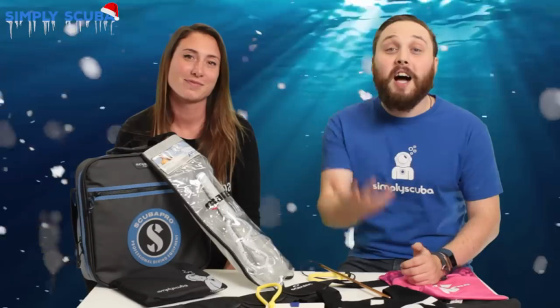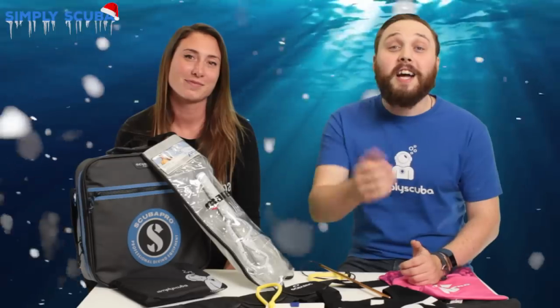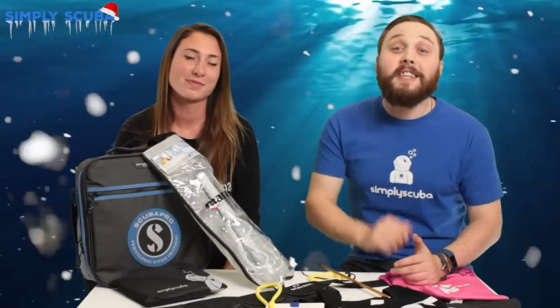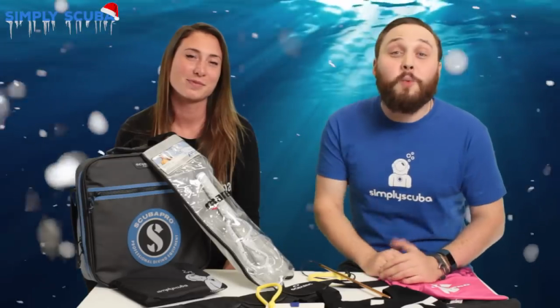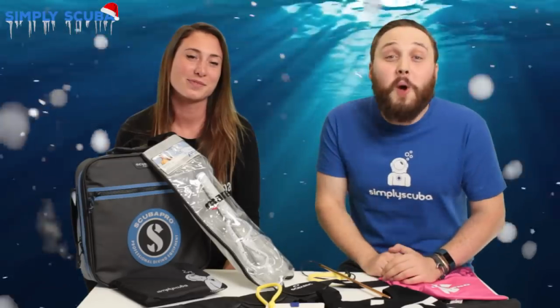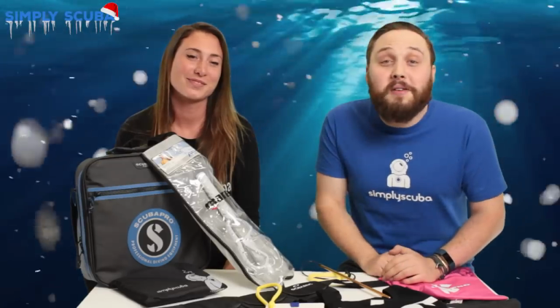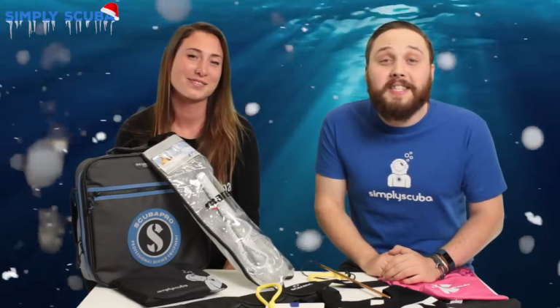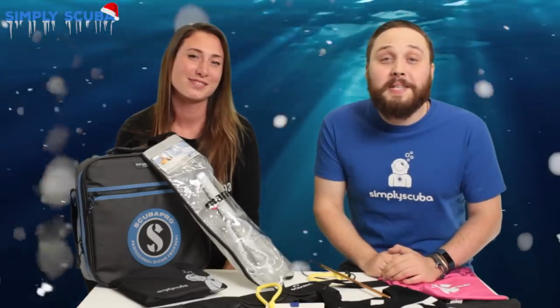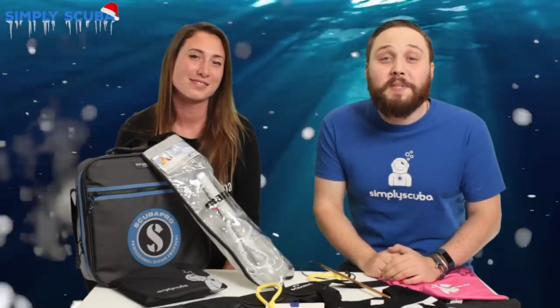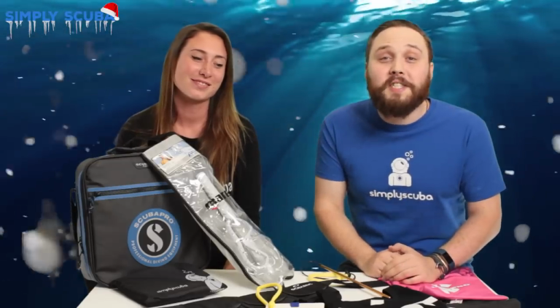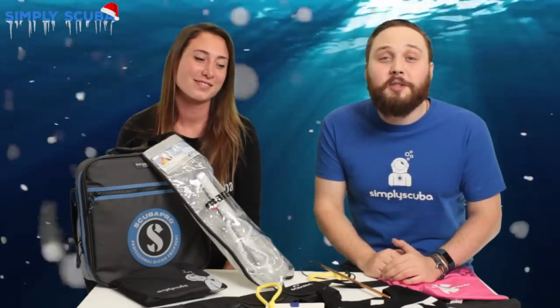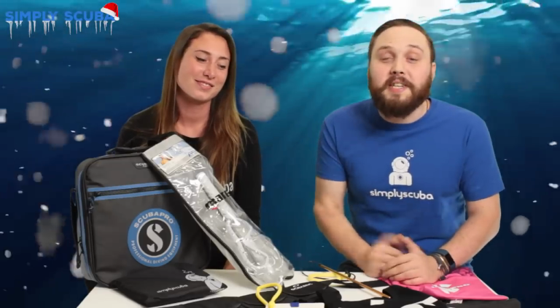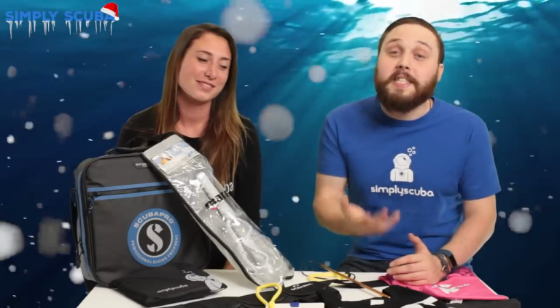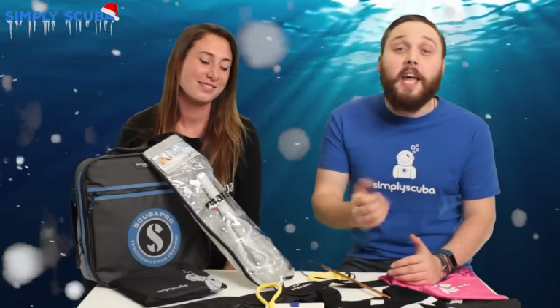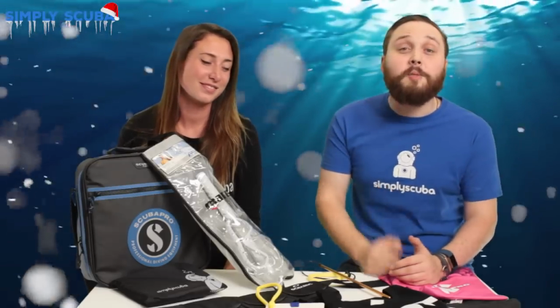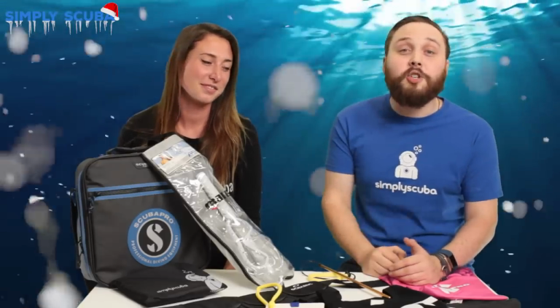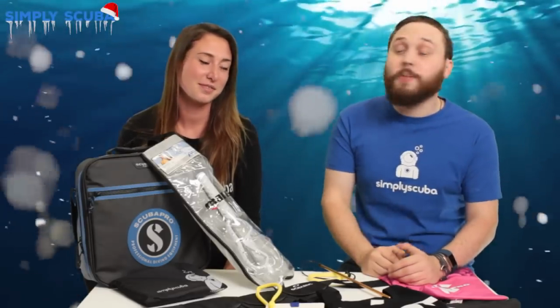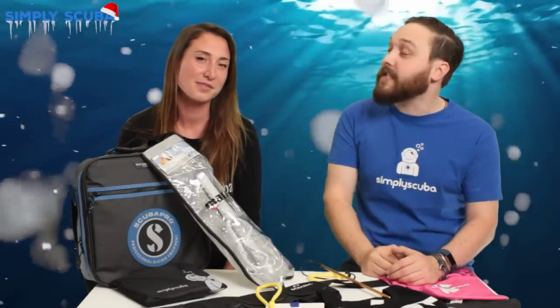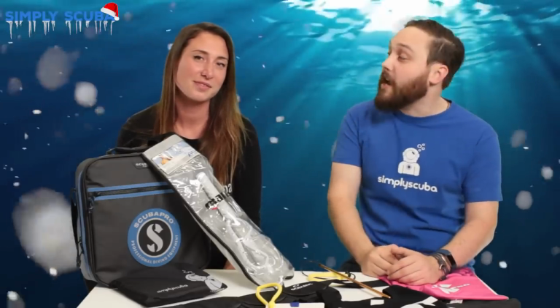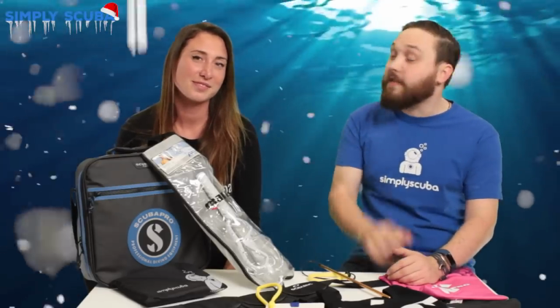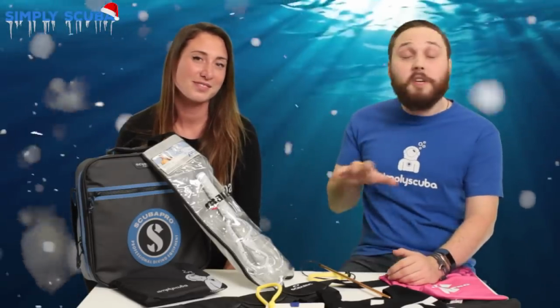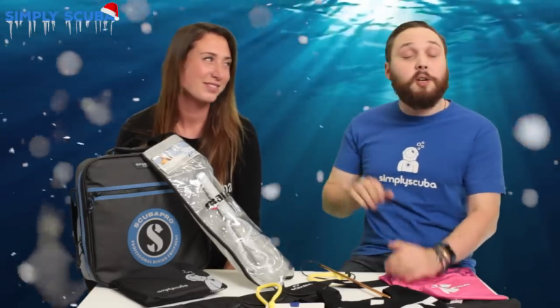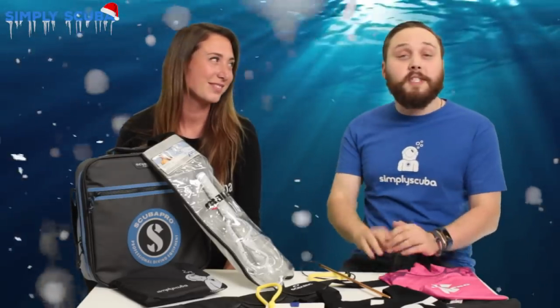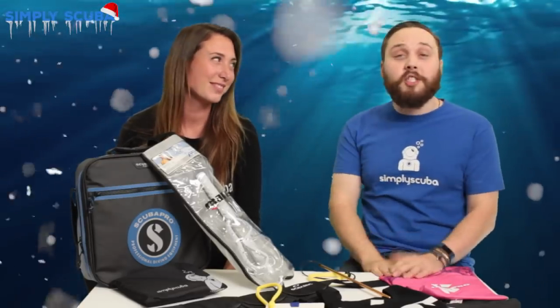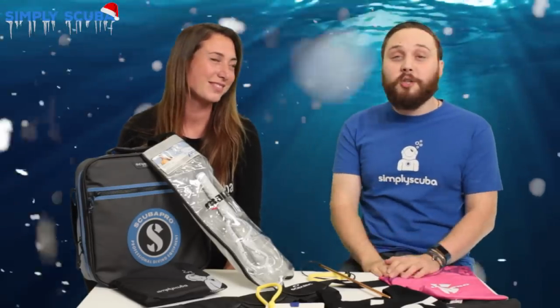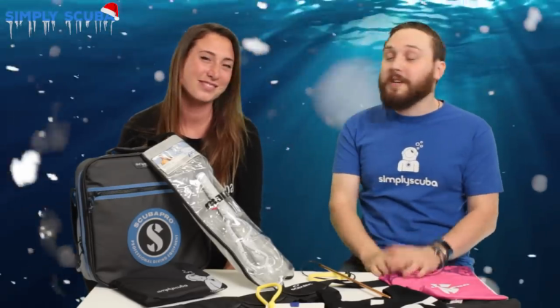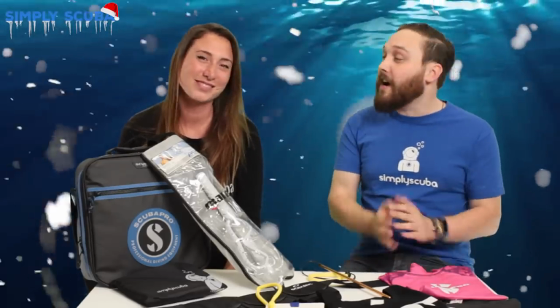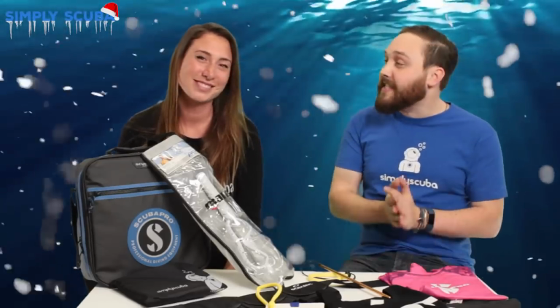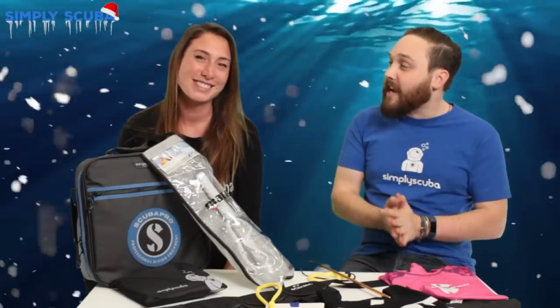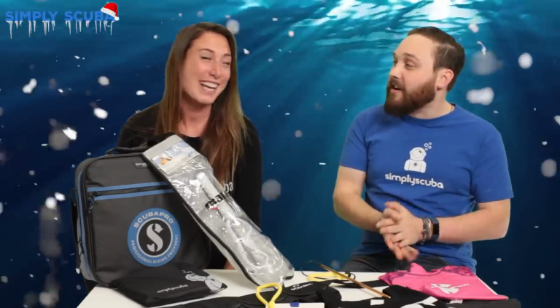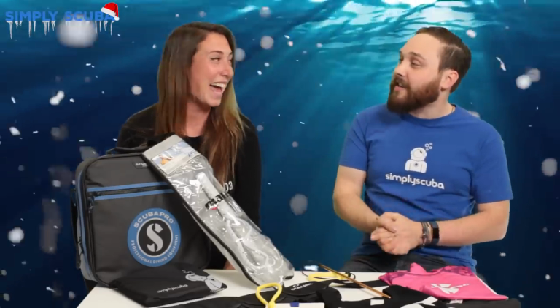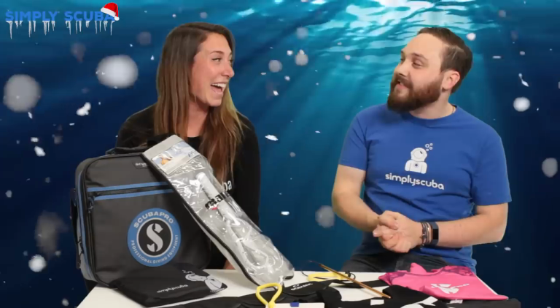Hi guys and welcome to Simply Scuba. Today I'm joined with Sarah from Girls That Scuba. Hi Sarah.